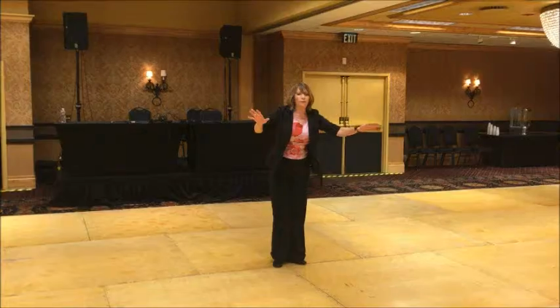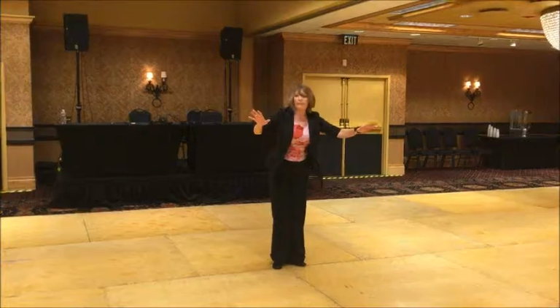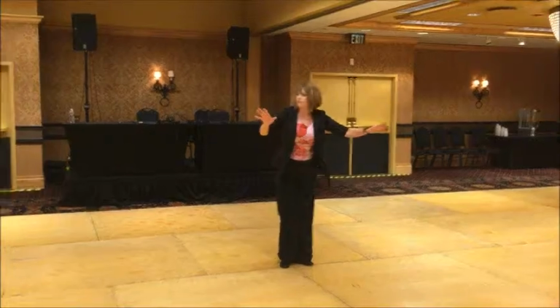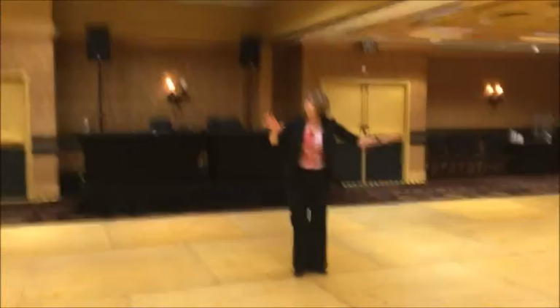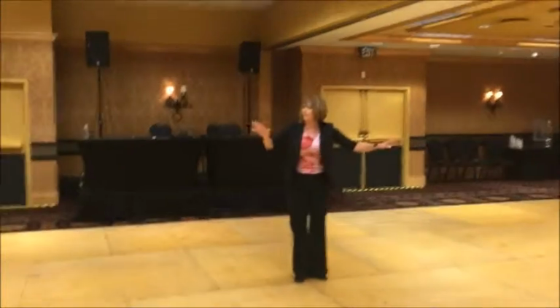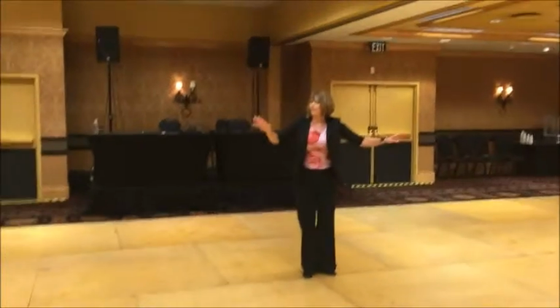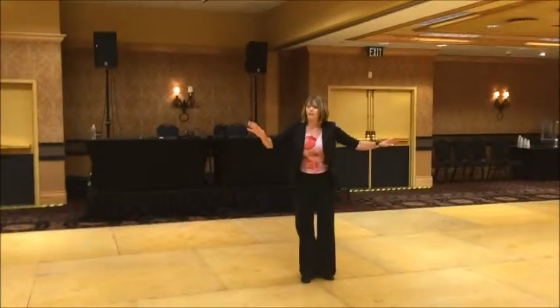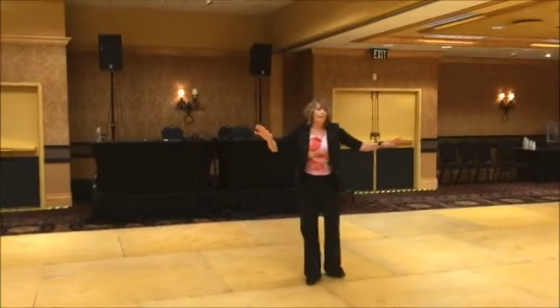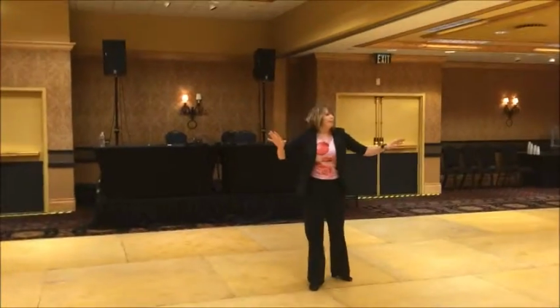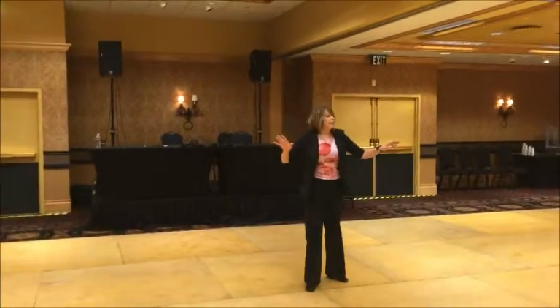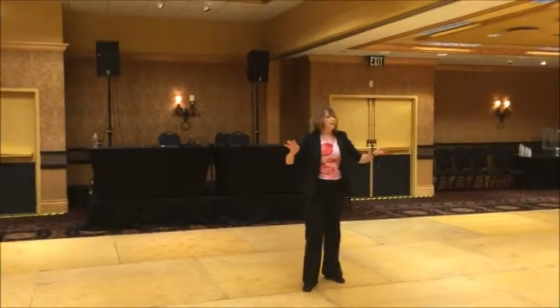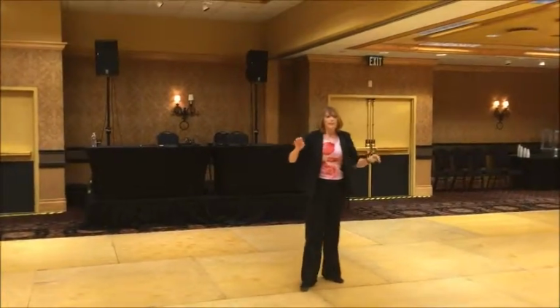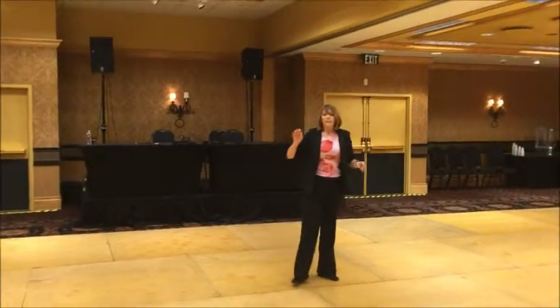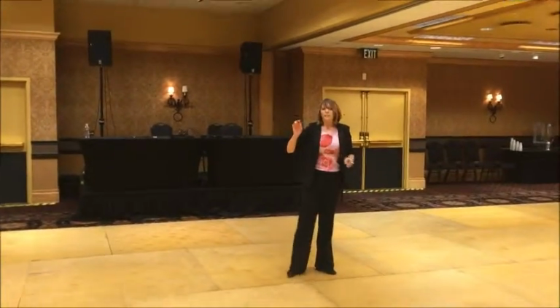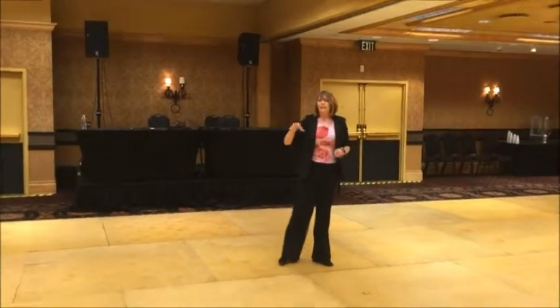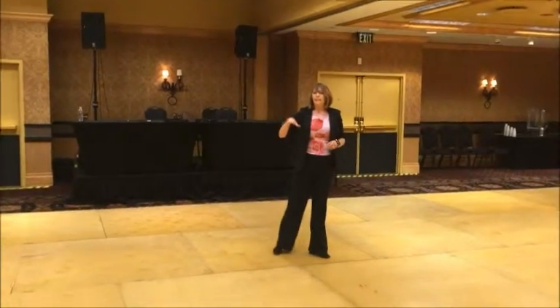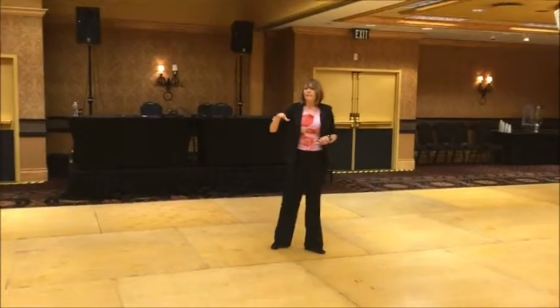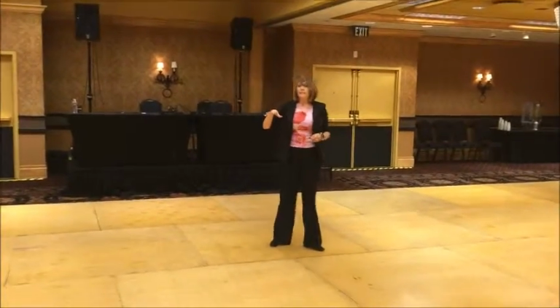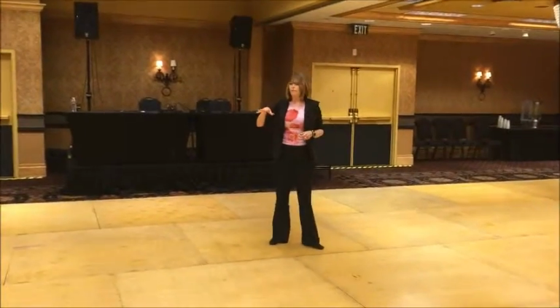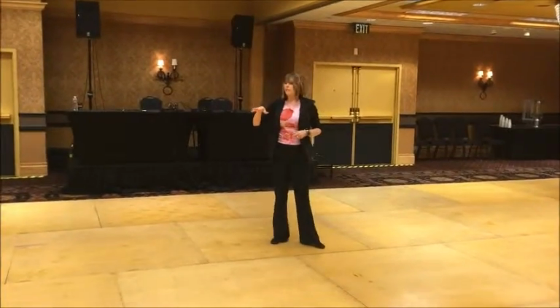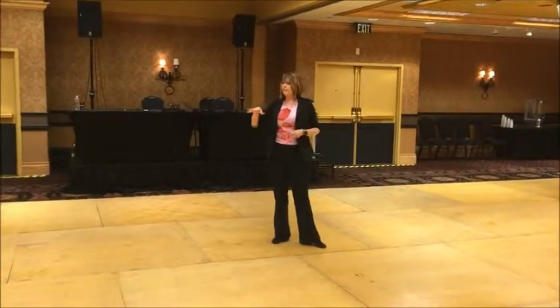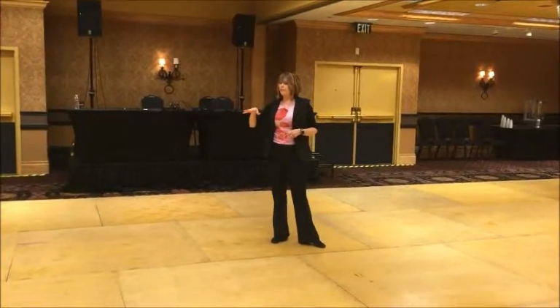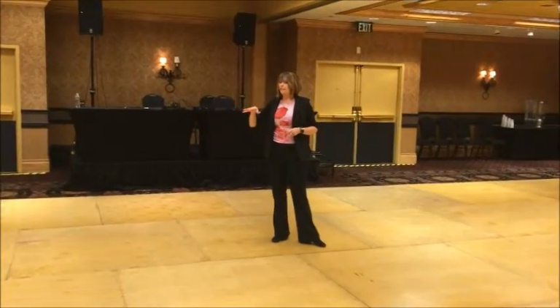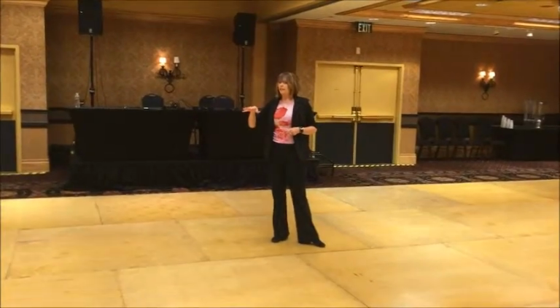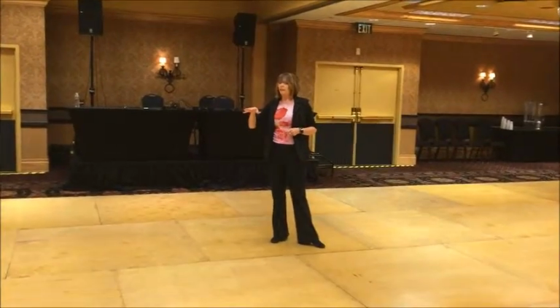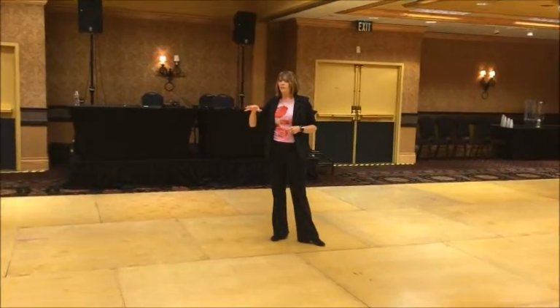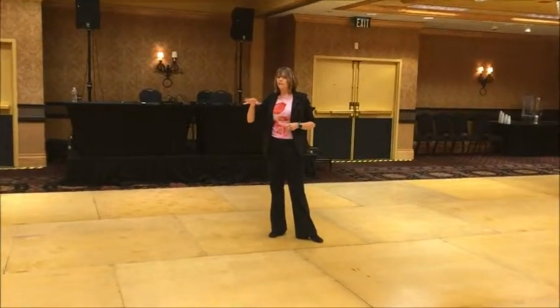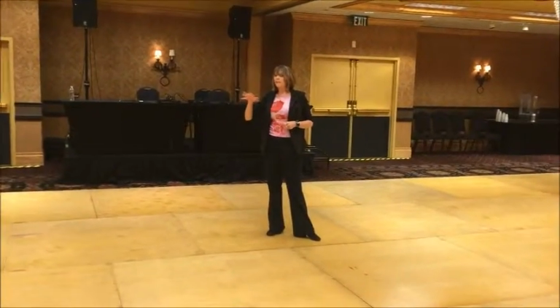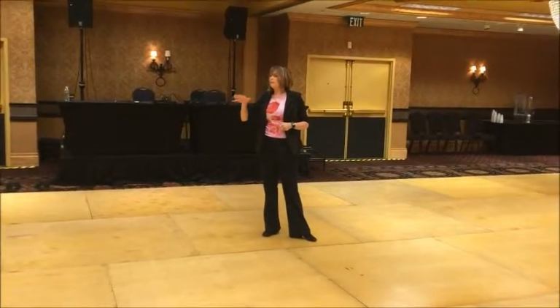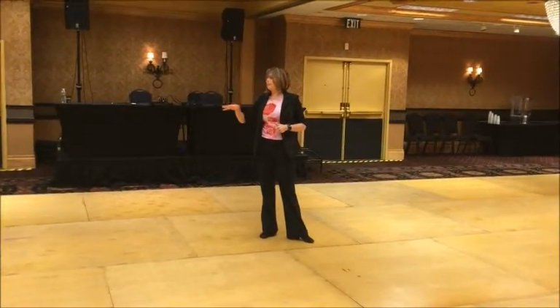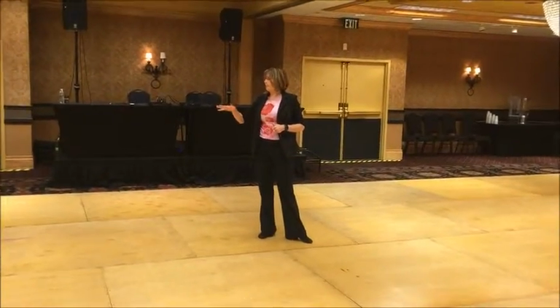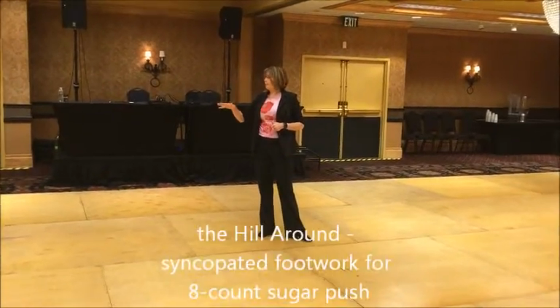Everyone ready? Okay, so the last step that we just did is called the heel around.